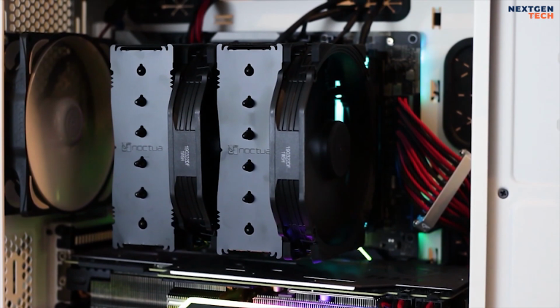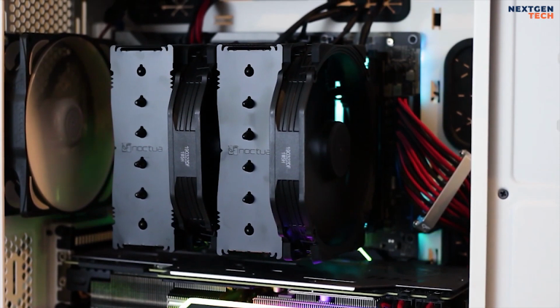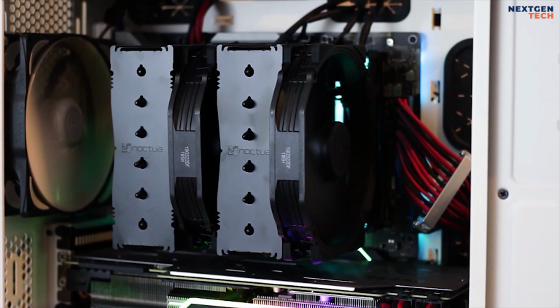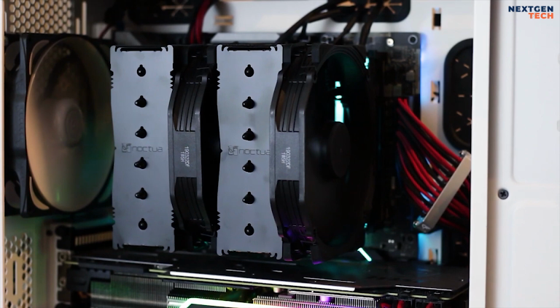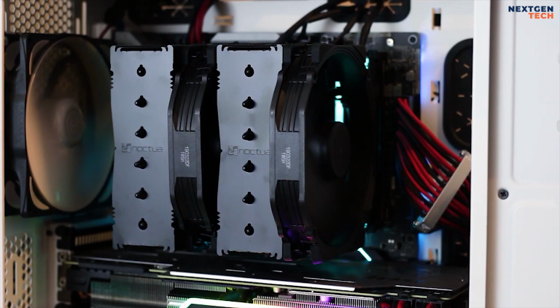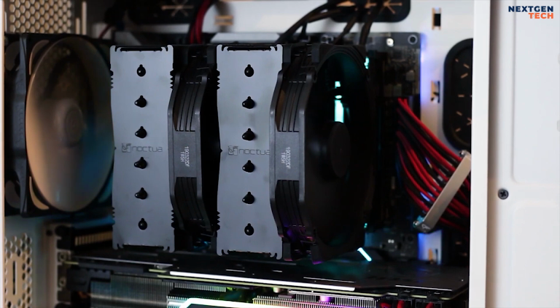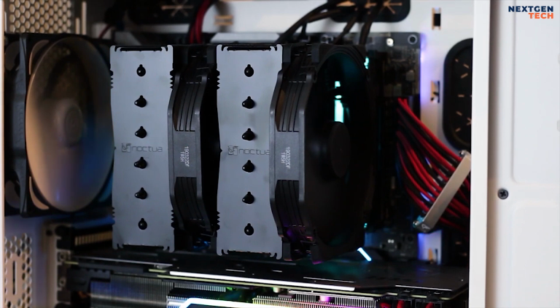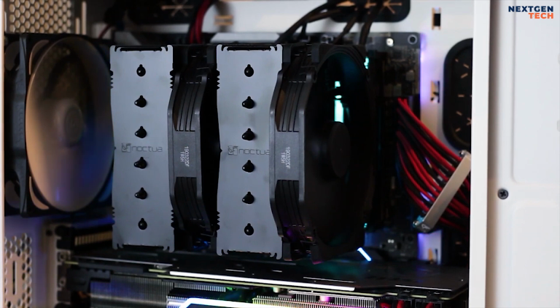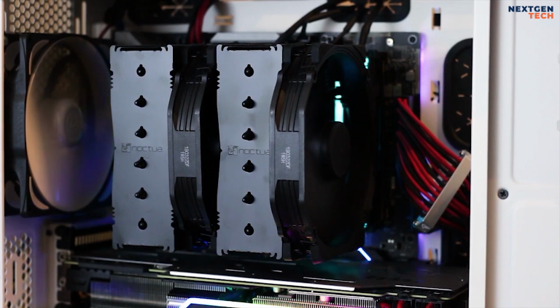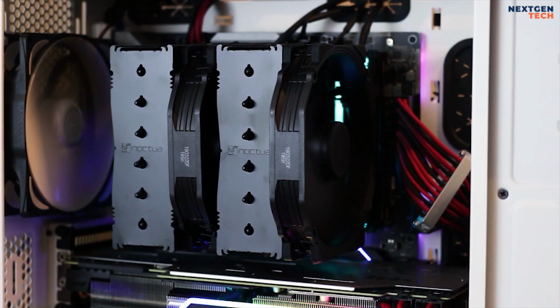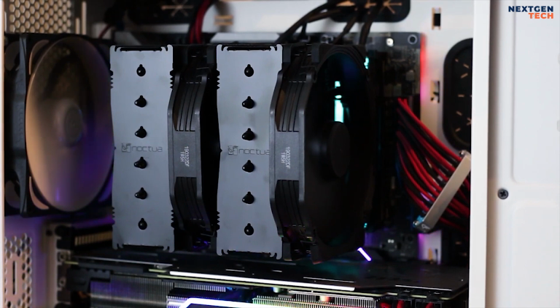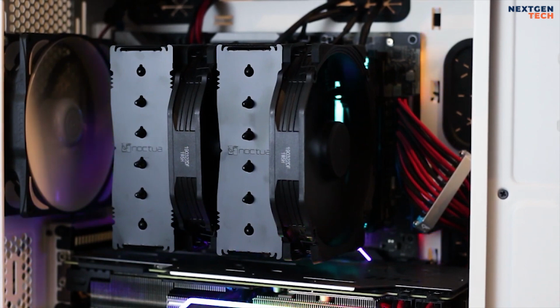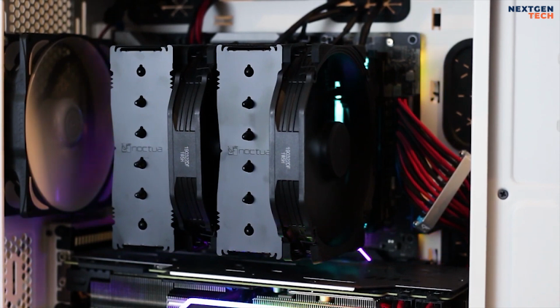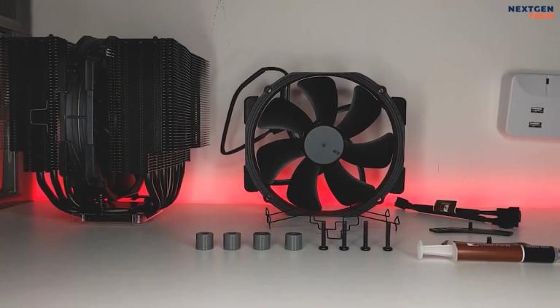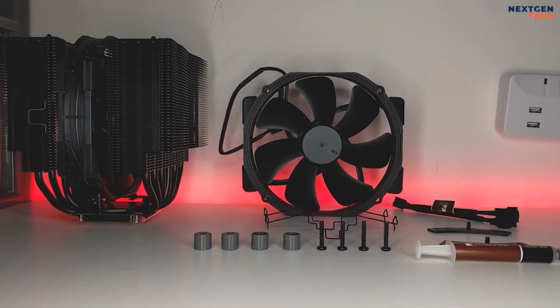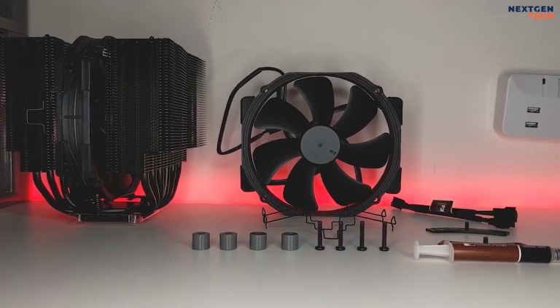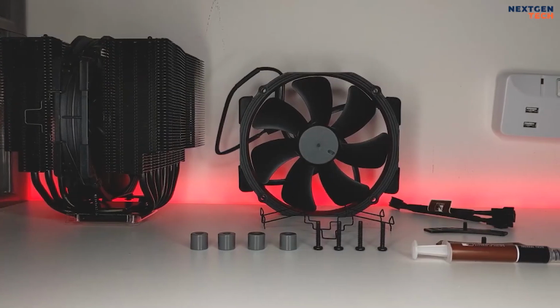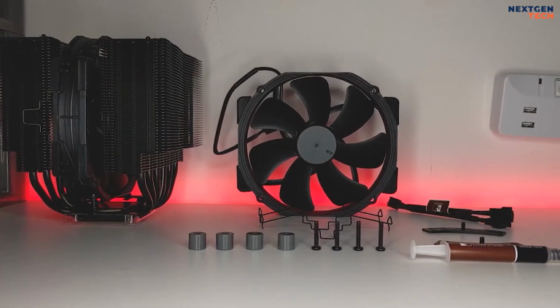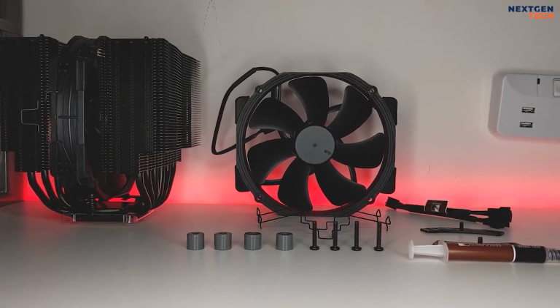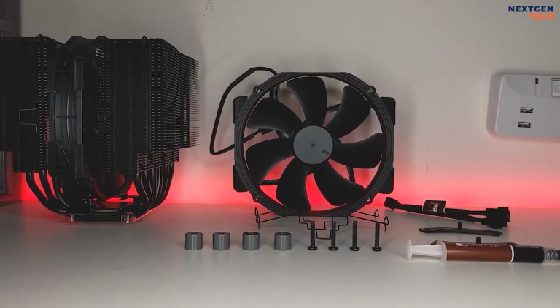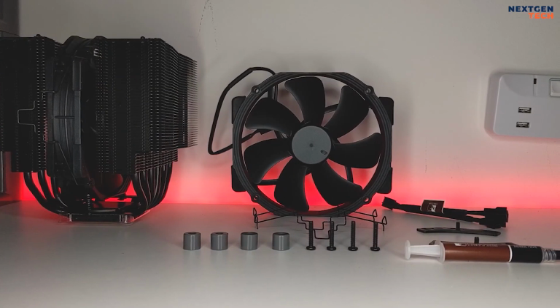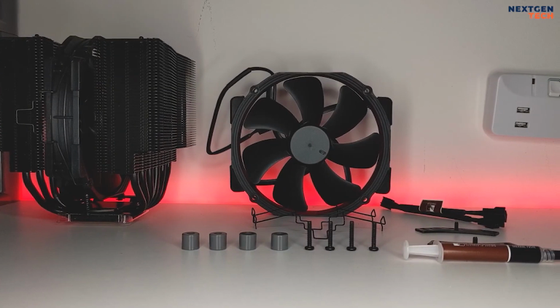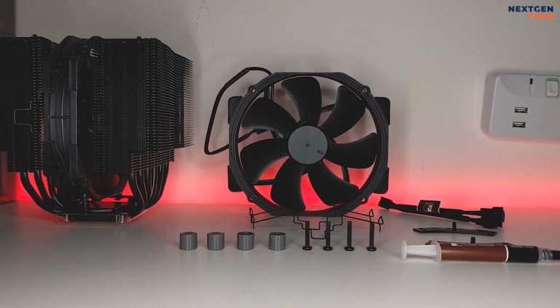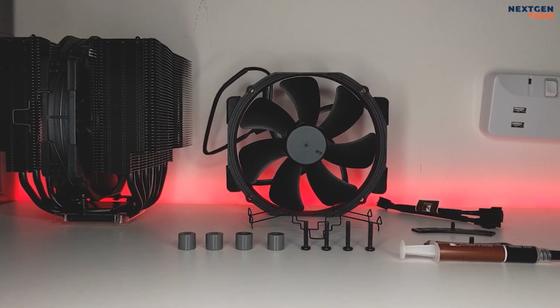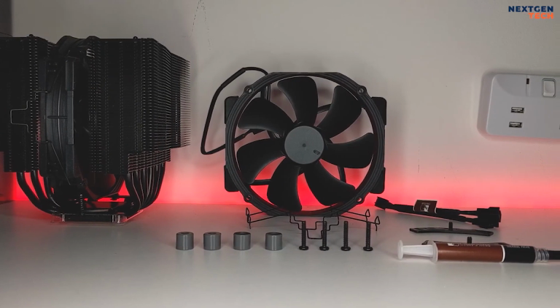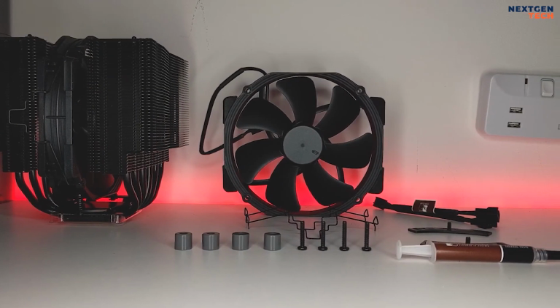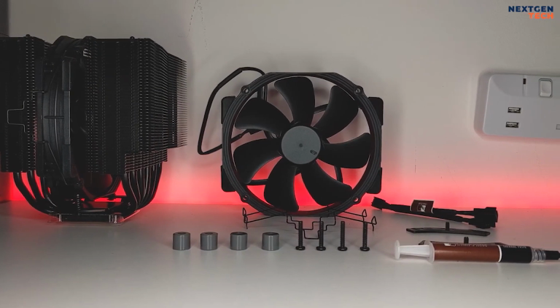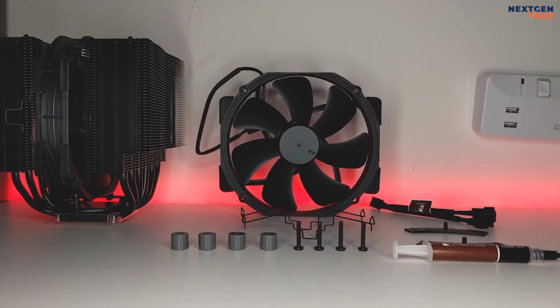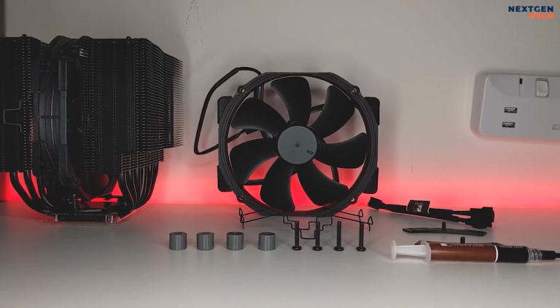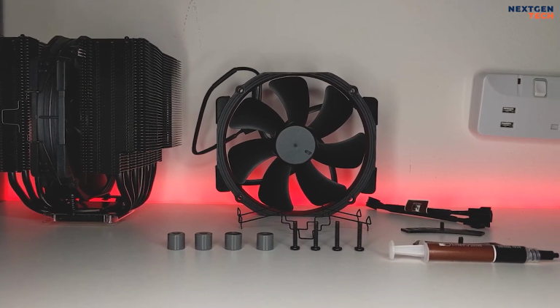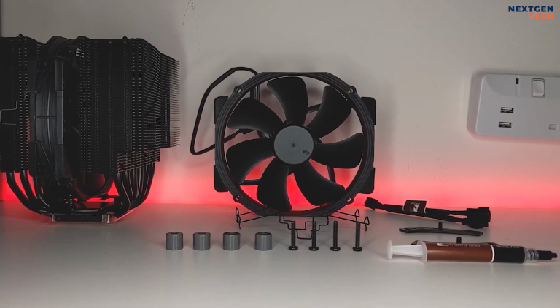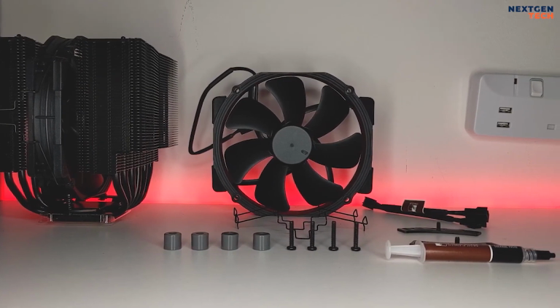In comparison to other air coolers, it is quite pricey. But if you want the best, the asking price is justified.